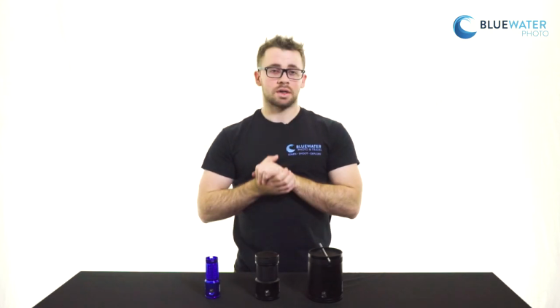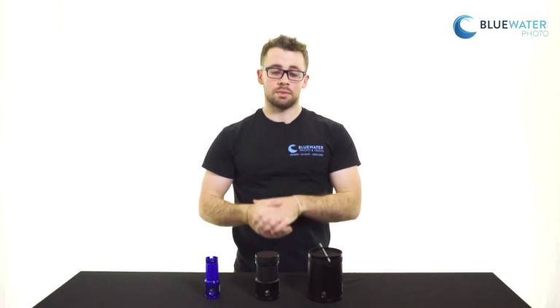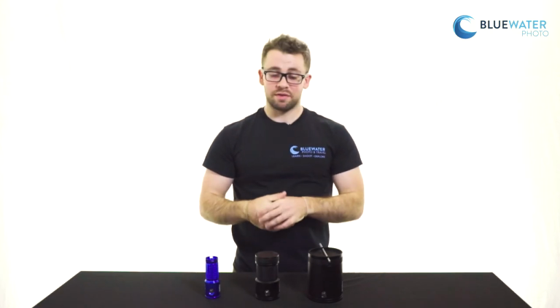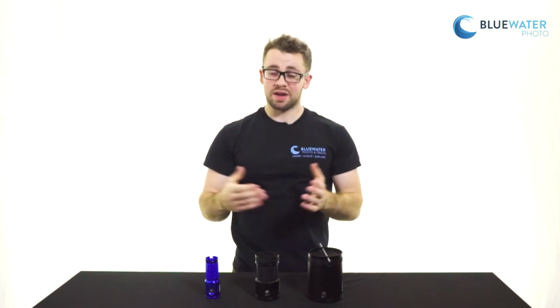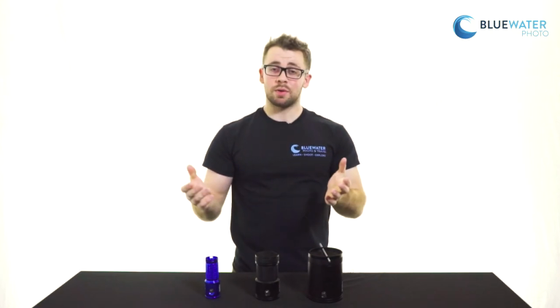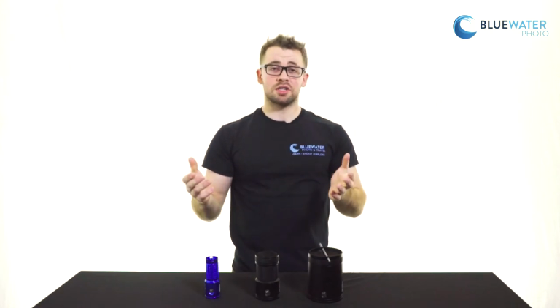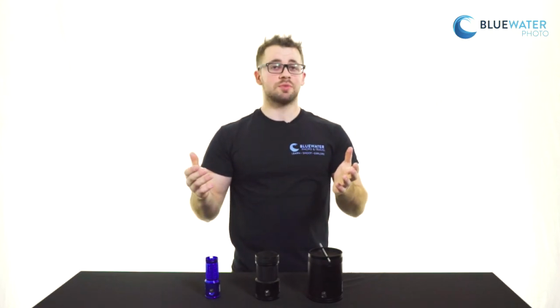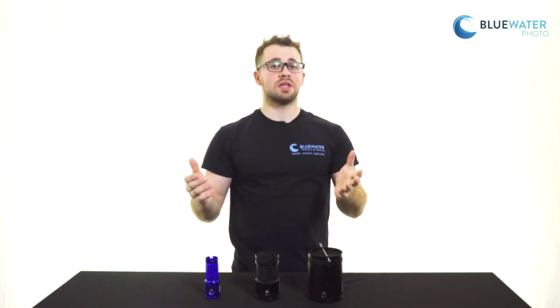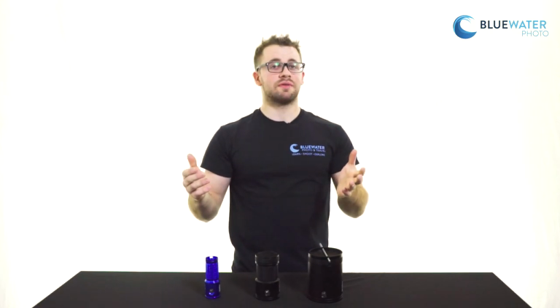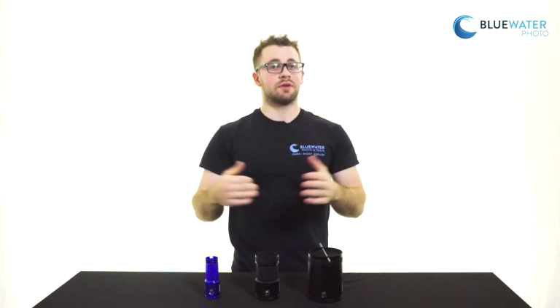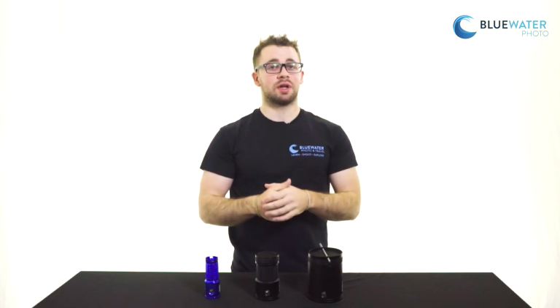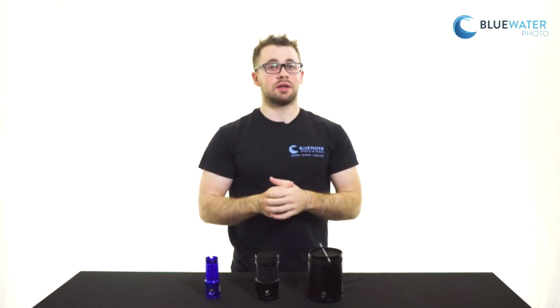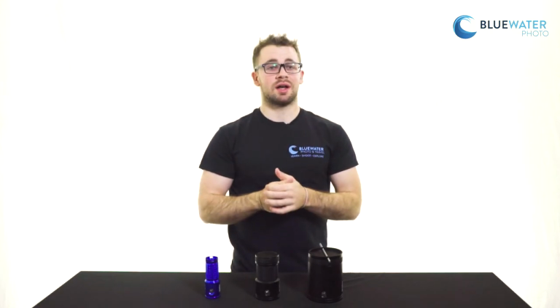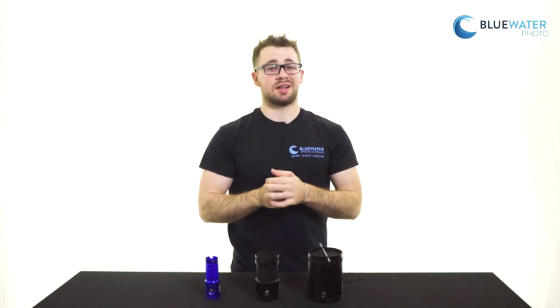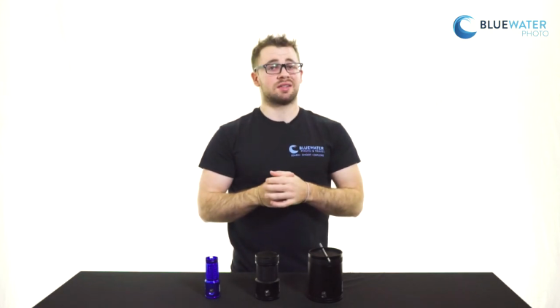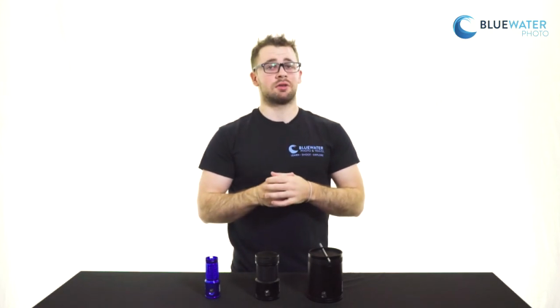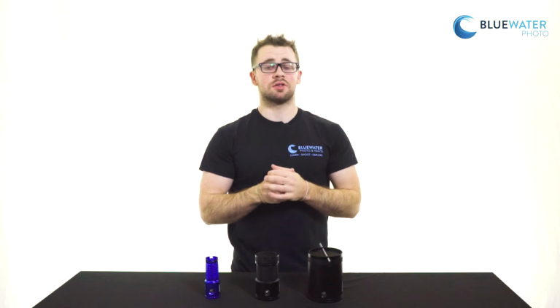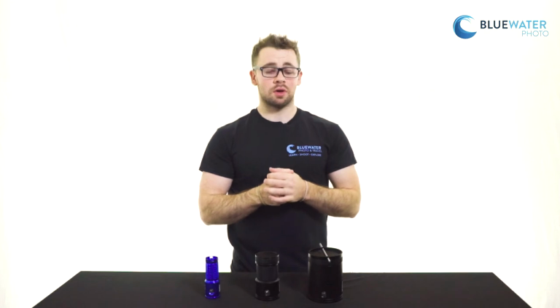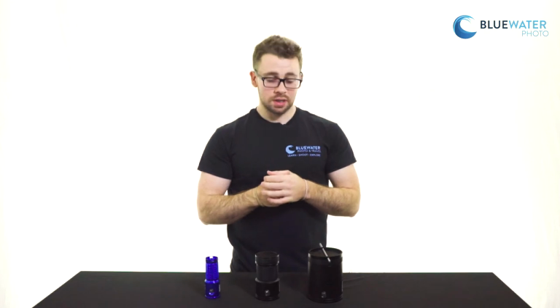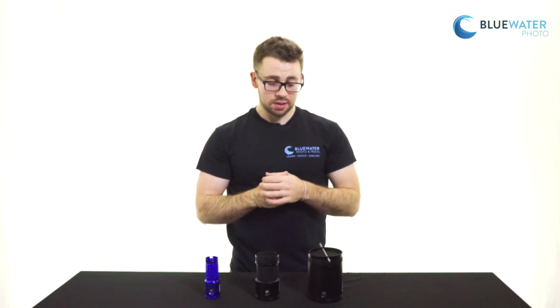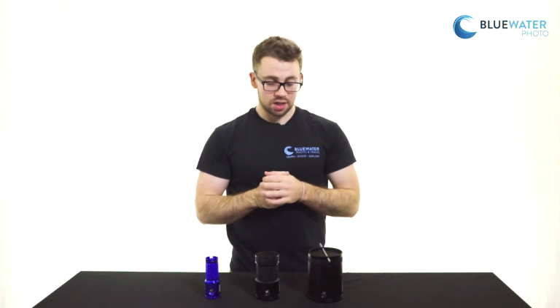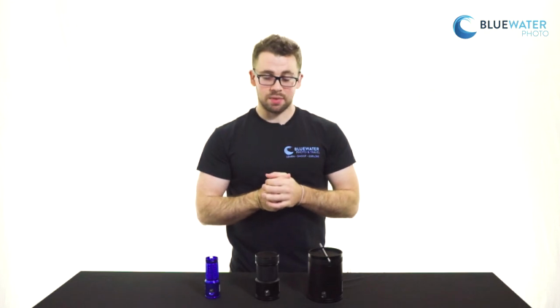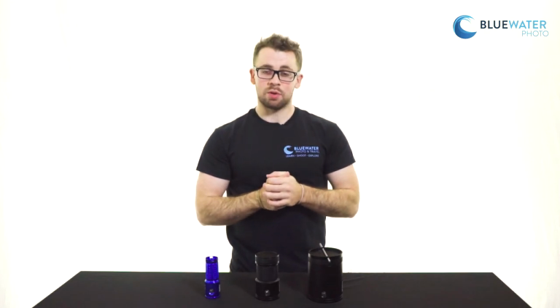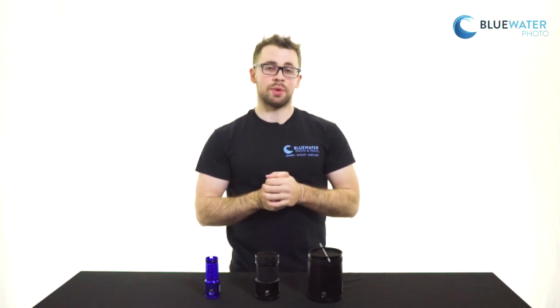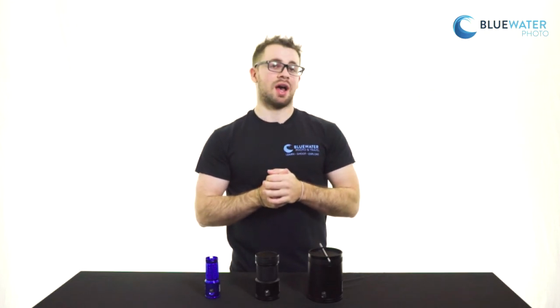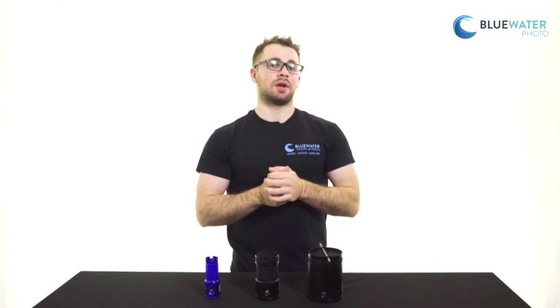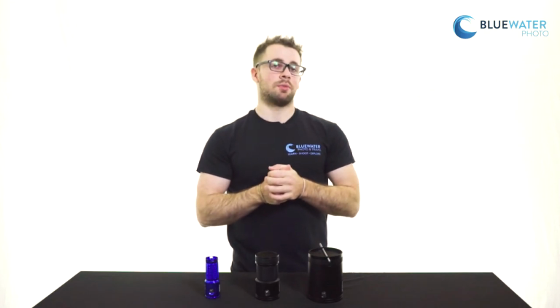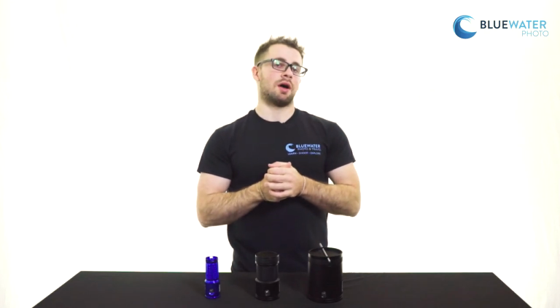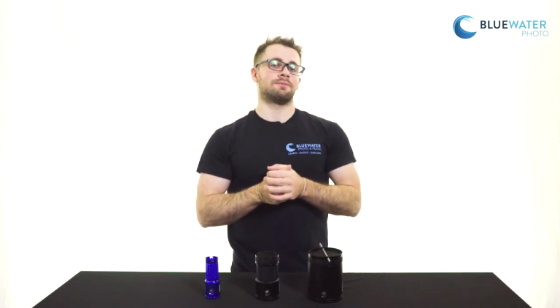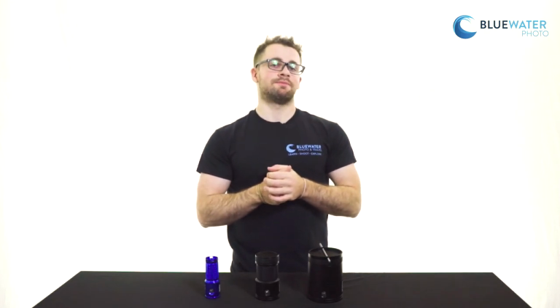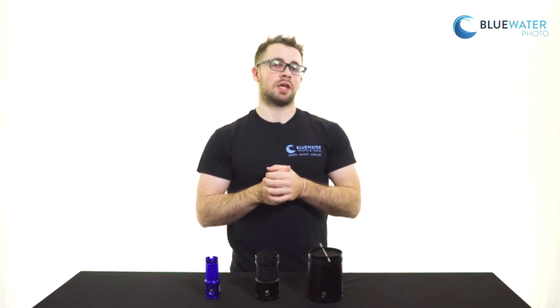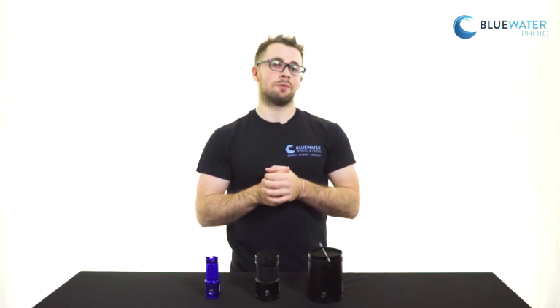If you have any questions, please feel free to contact us here at the store and we will be happy to help you out. Thank you.